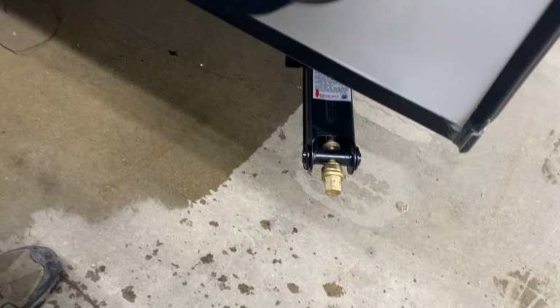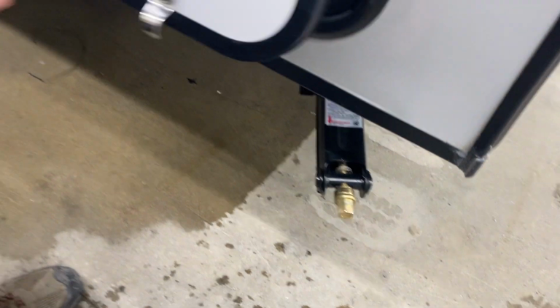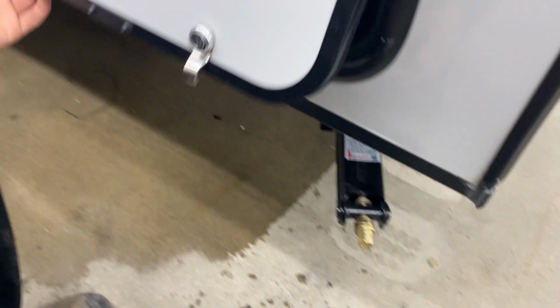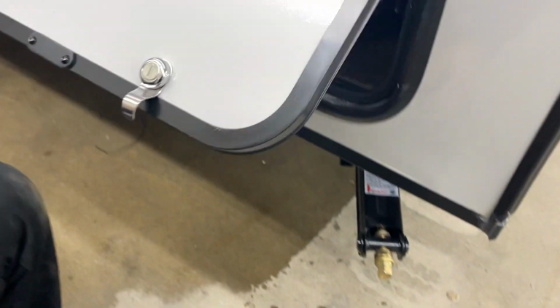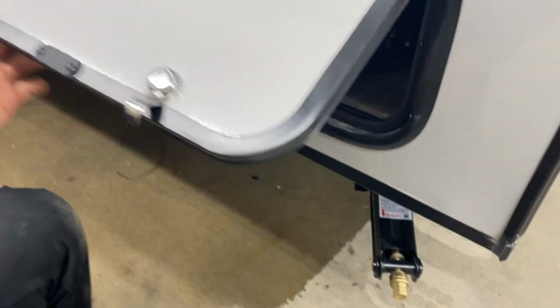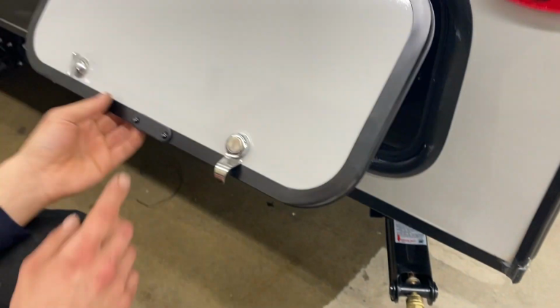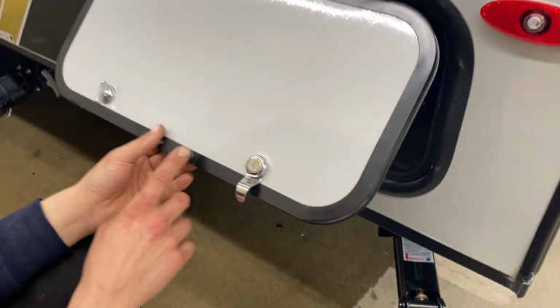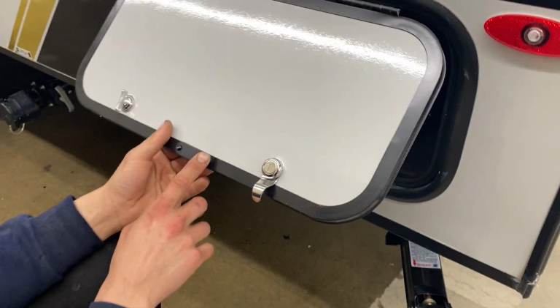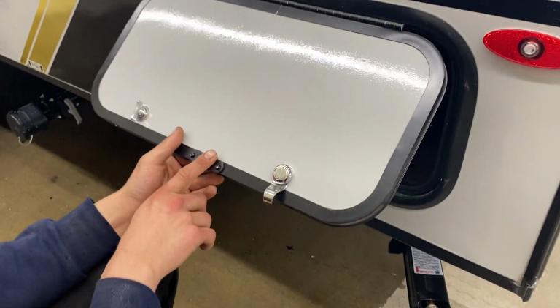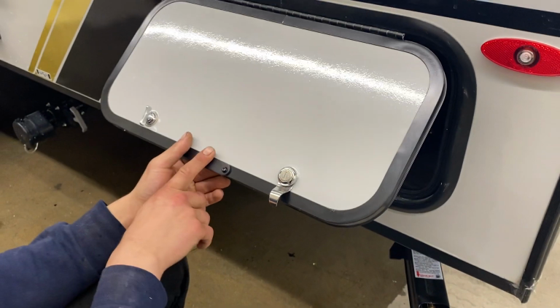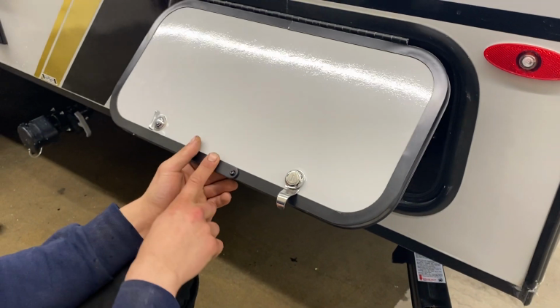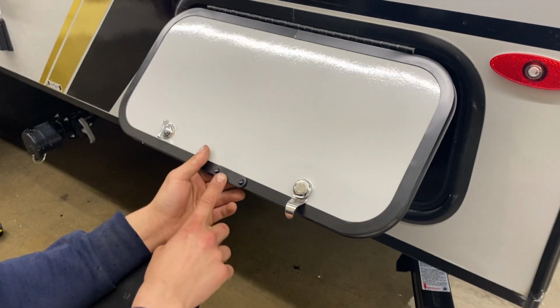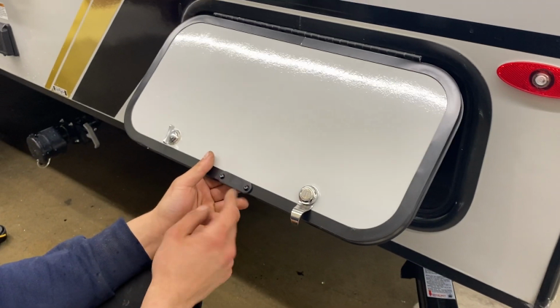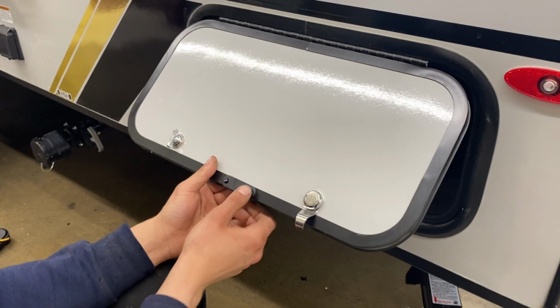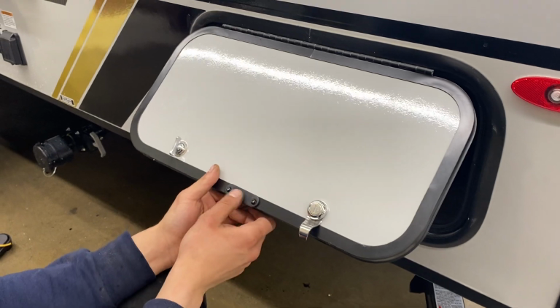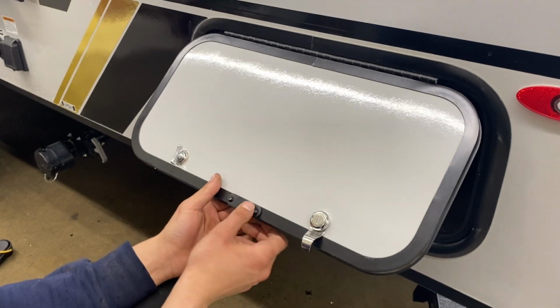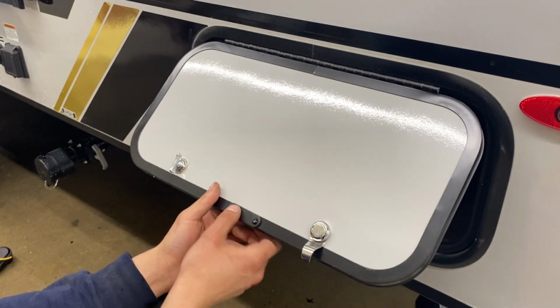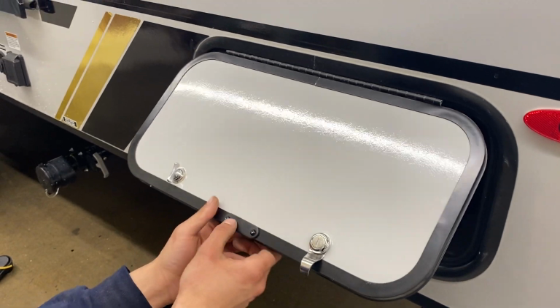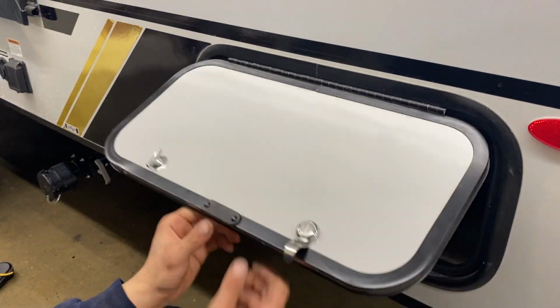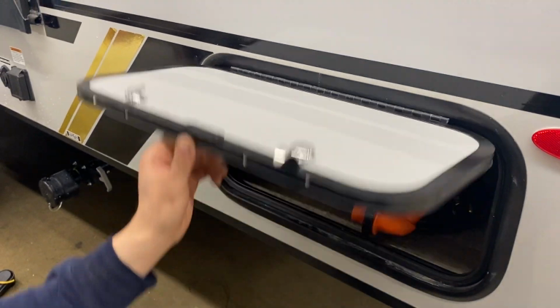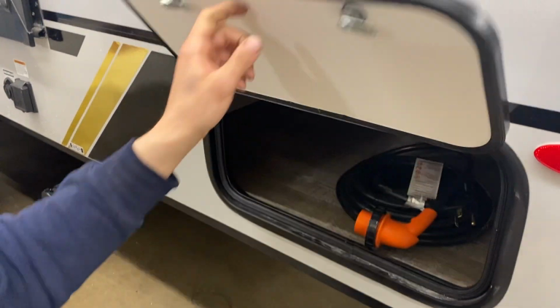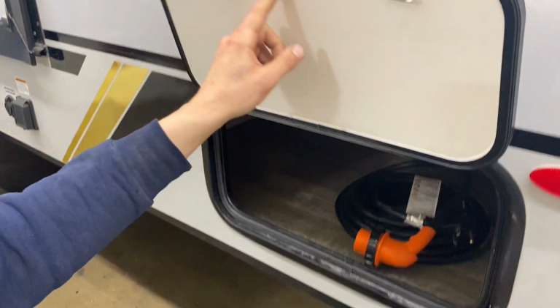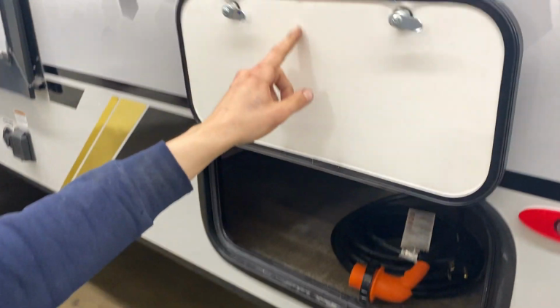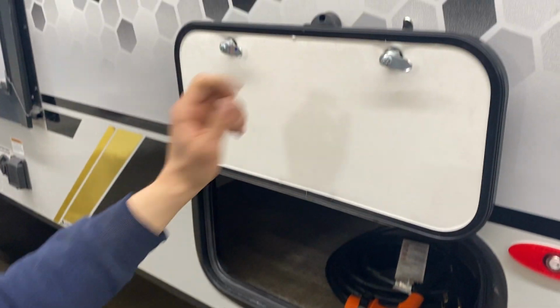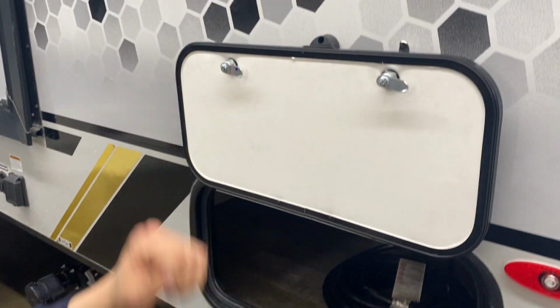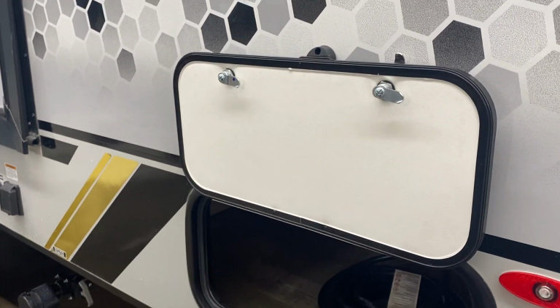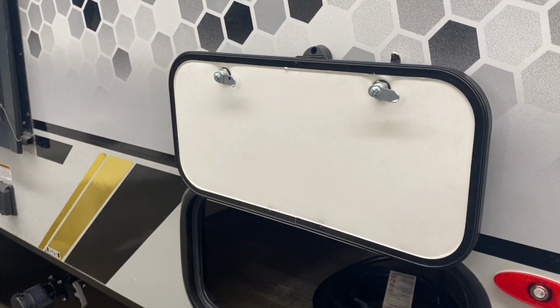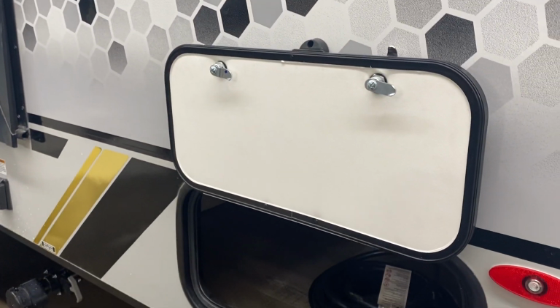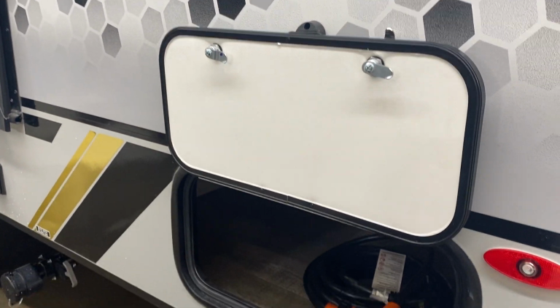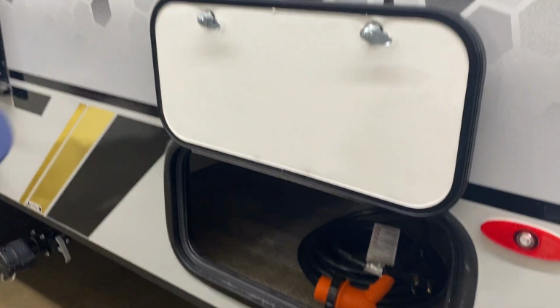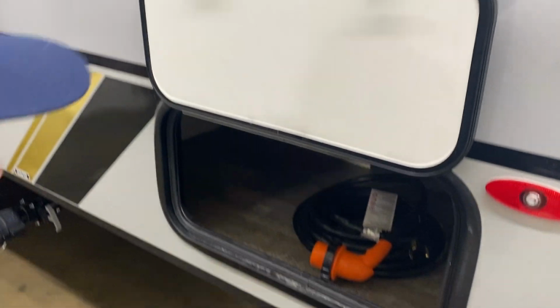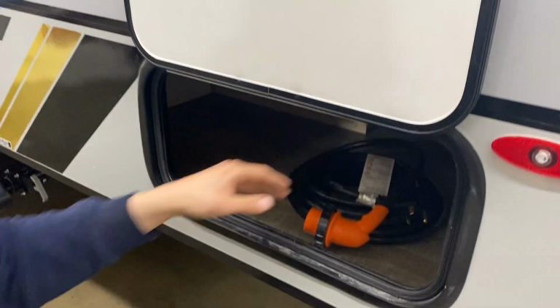In the storage compartment here, as well as all of your storage compartments, you do have these magnetic latches that hold themselves open.